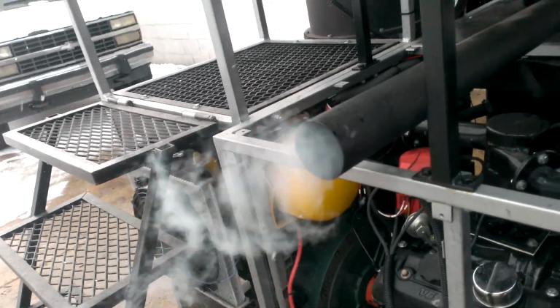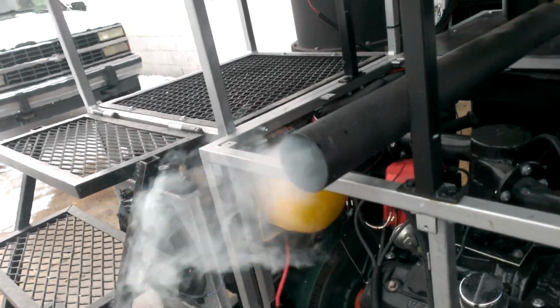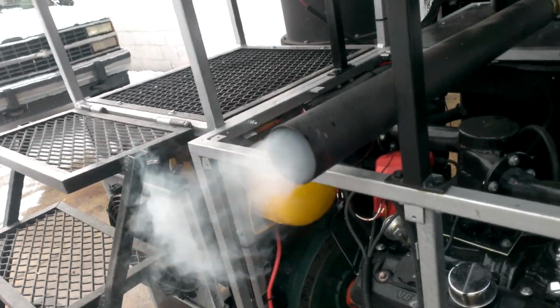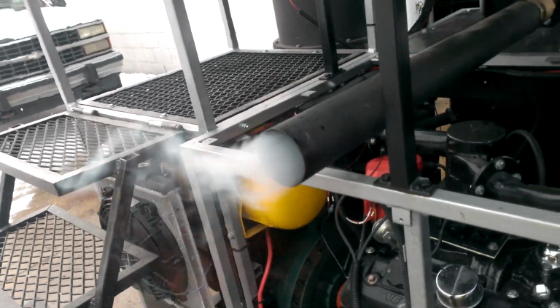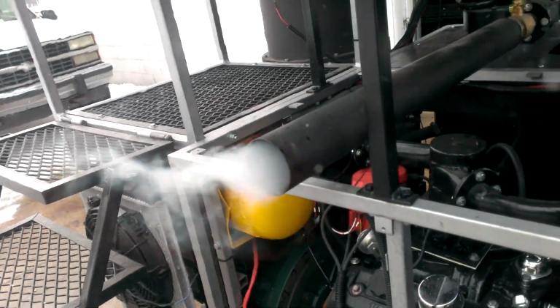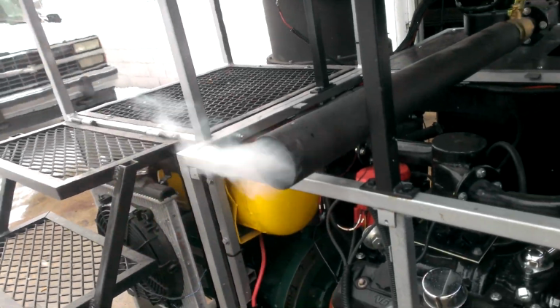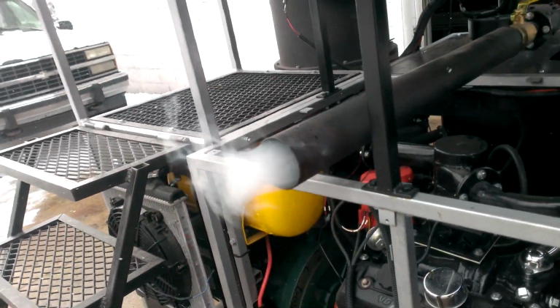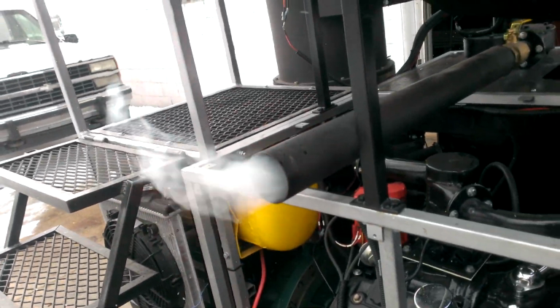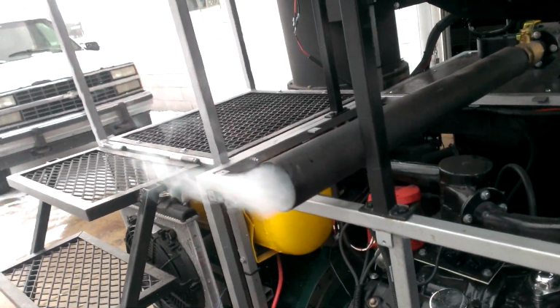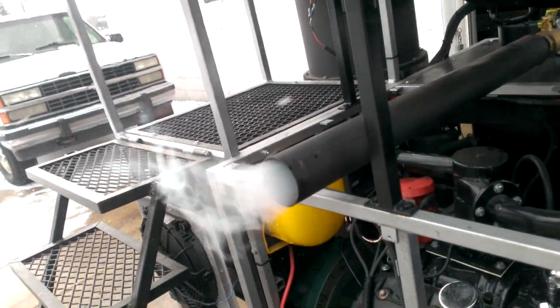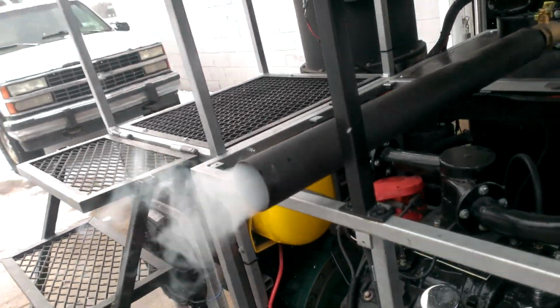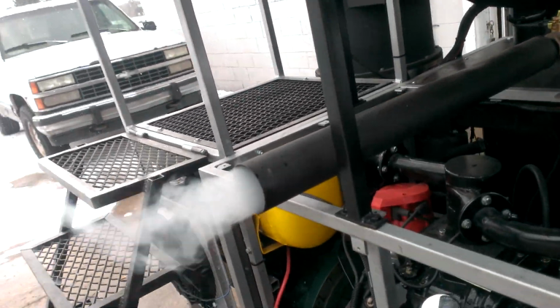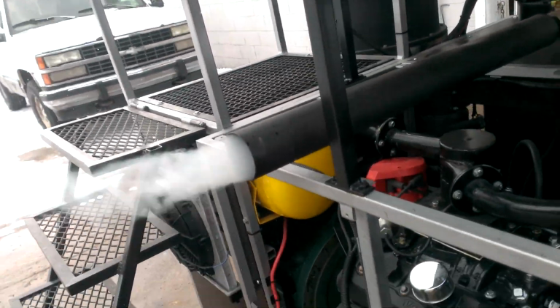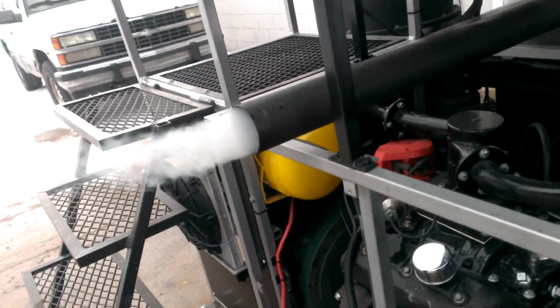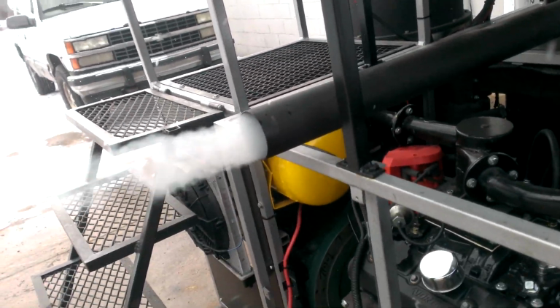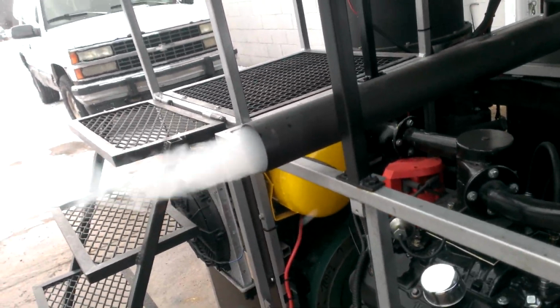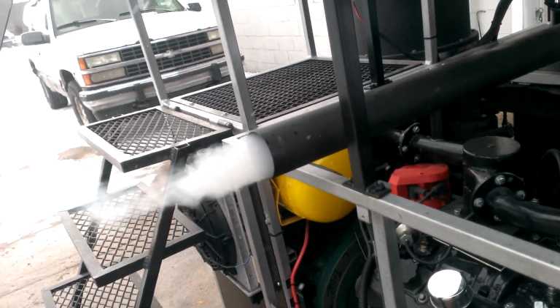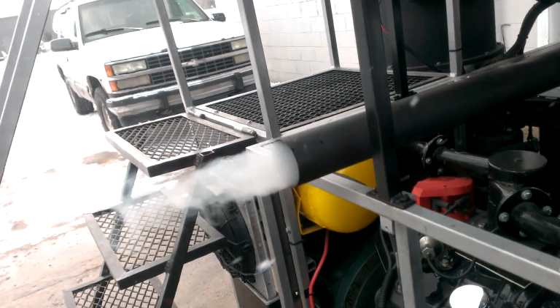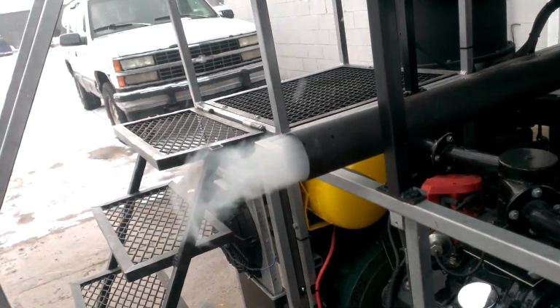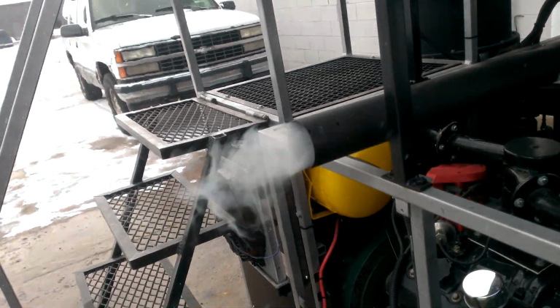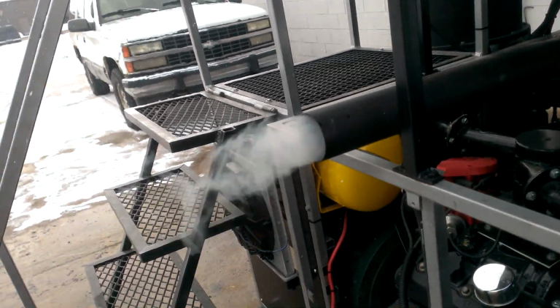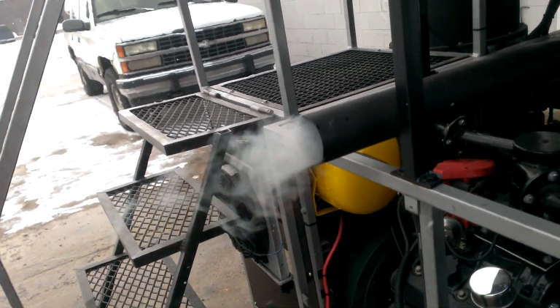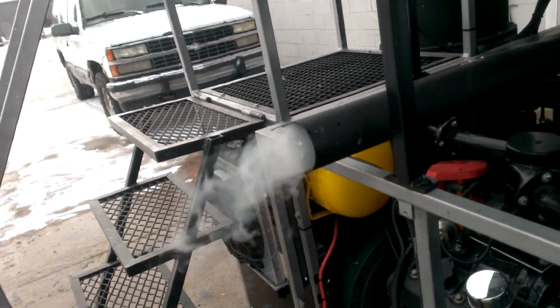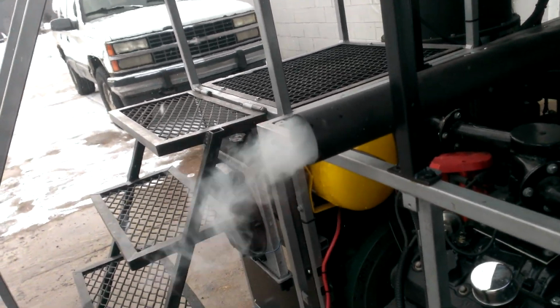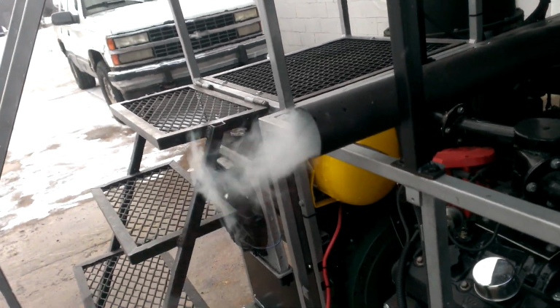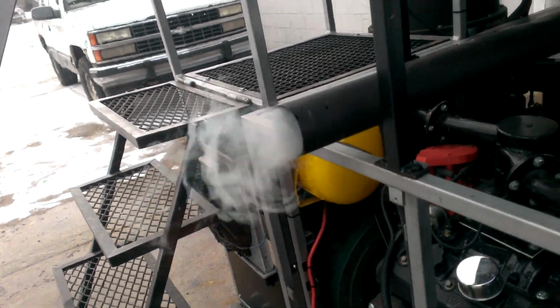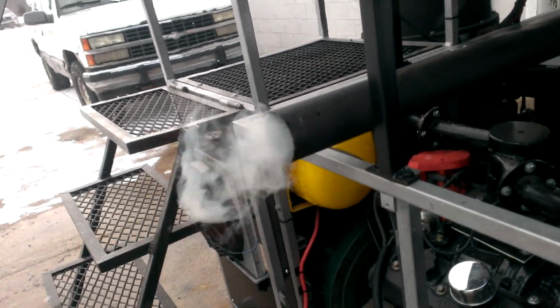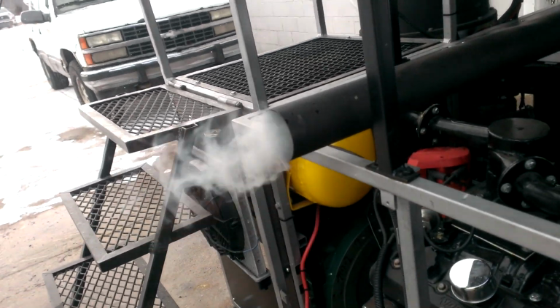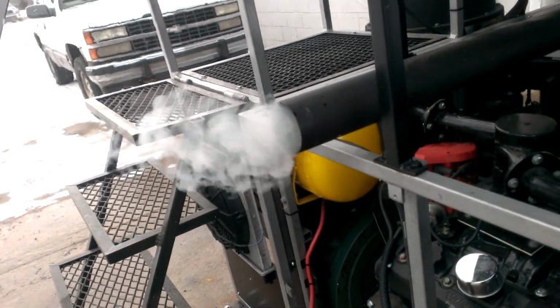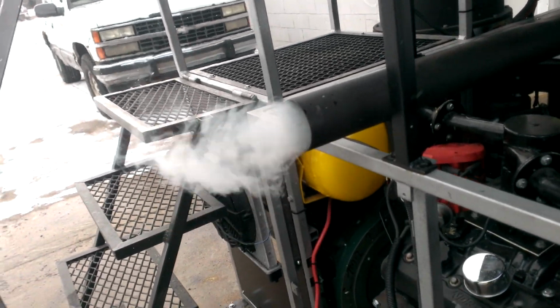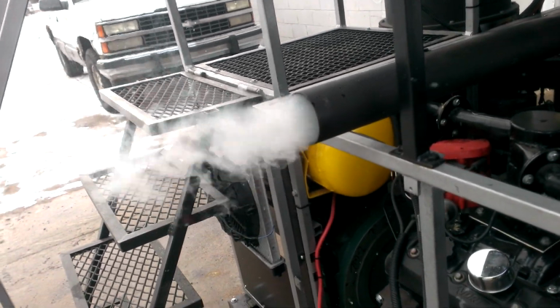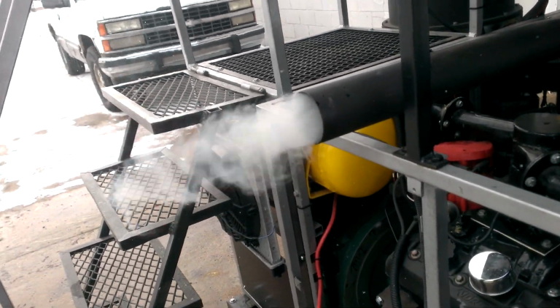You see a lot of smoke, but that's because the machine is cold. Once it gets up to the operating parameters, that smoke will go away.